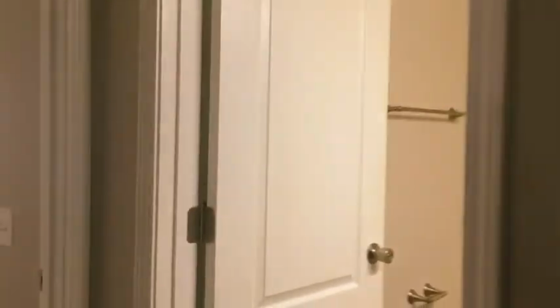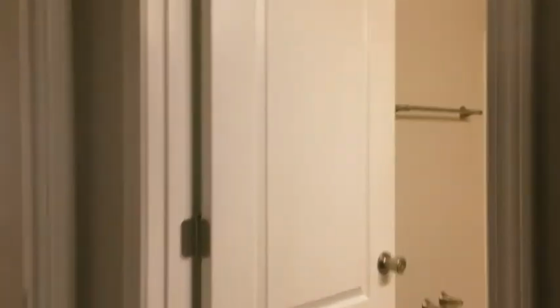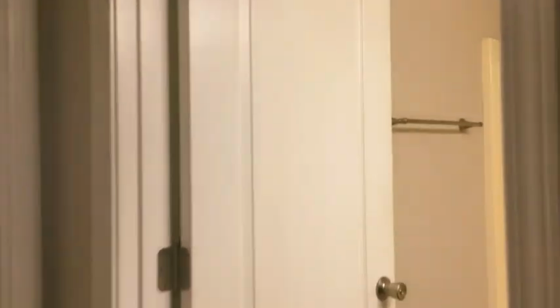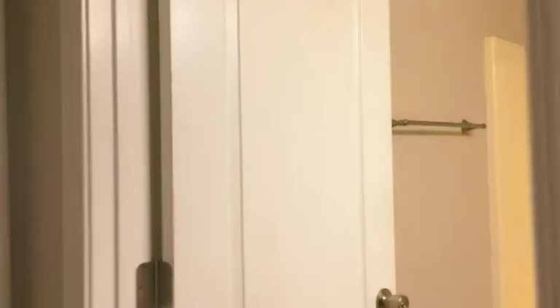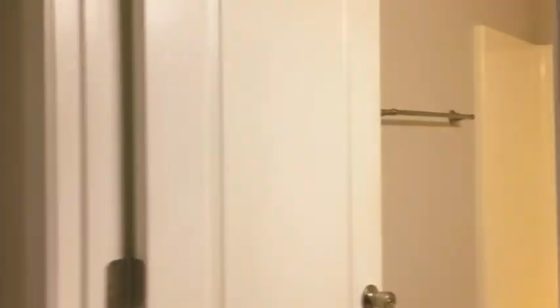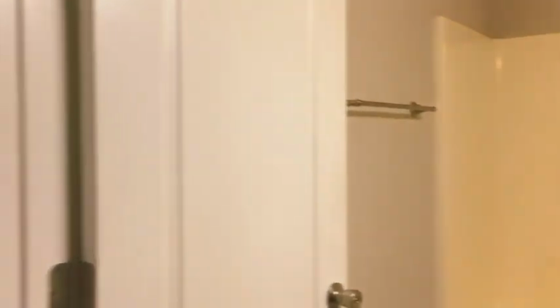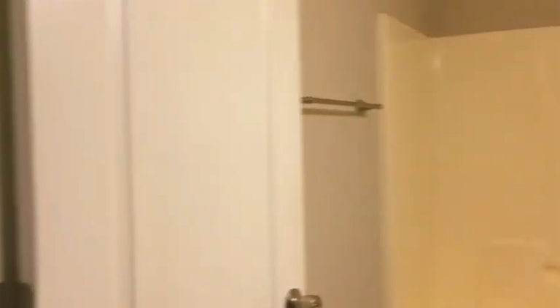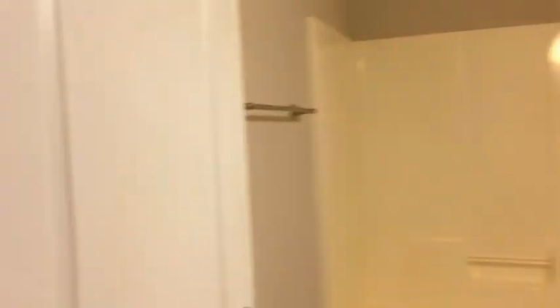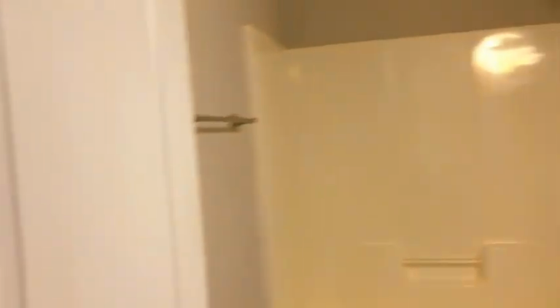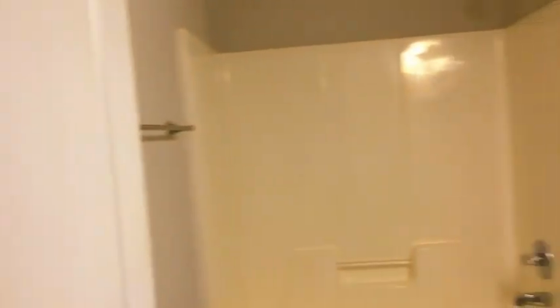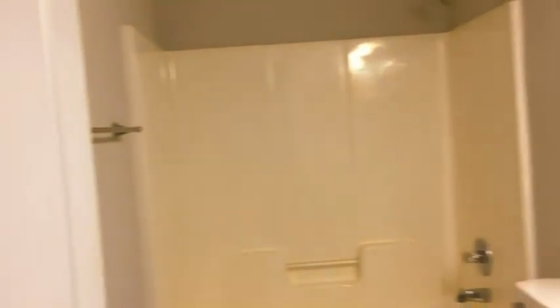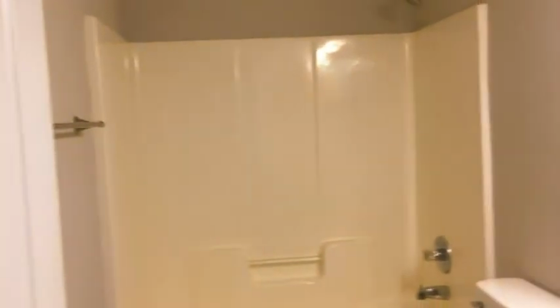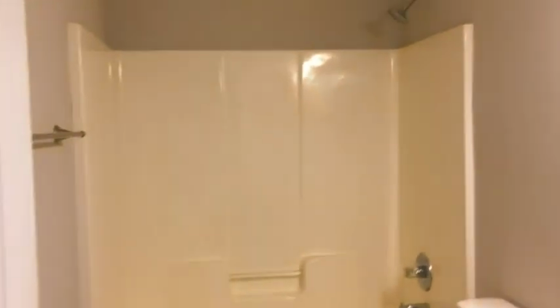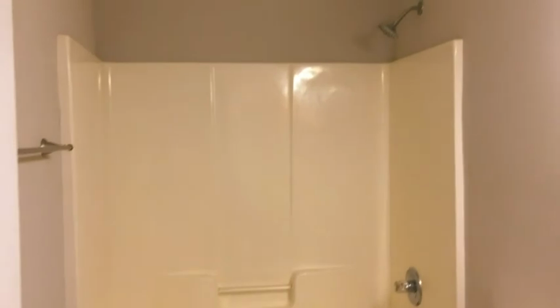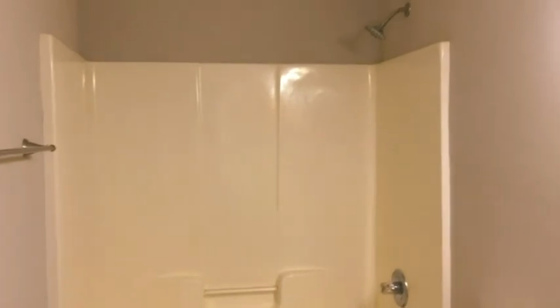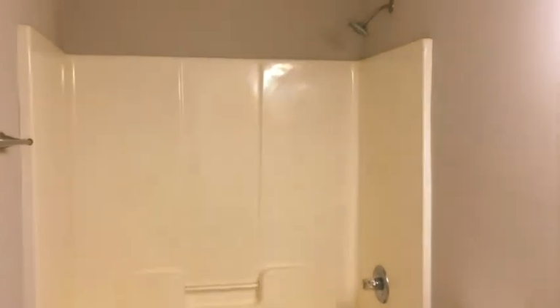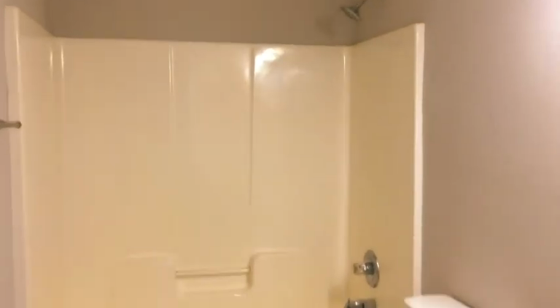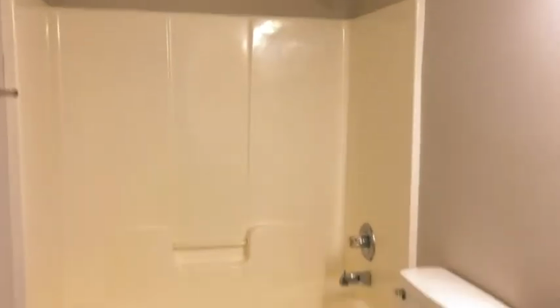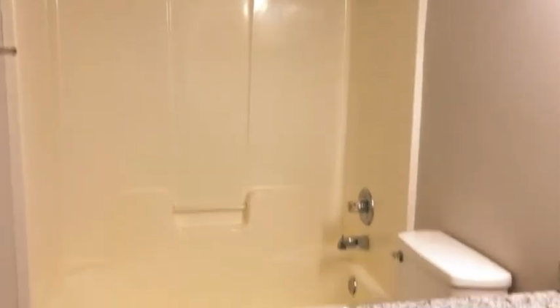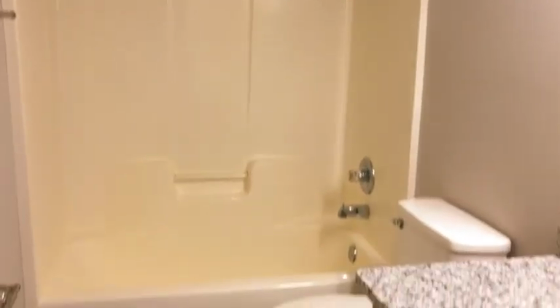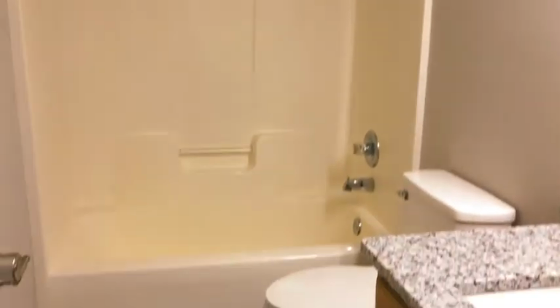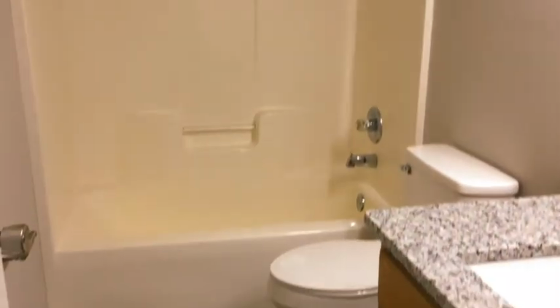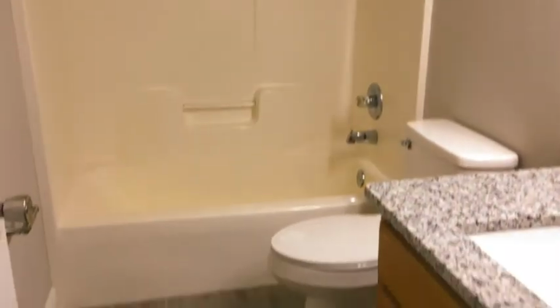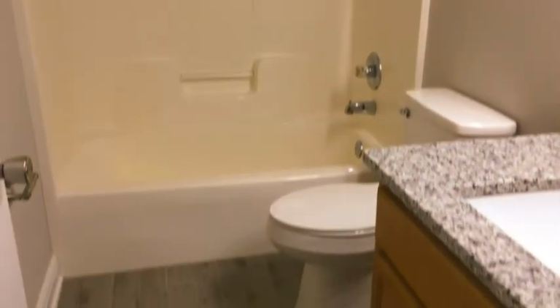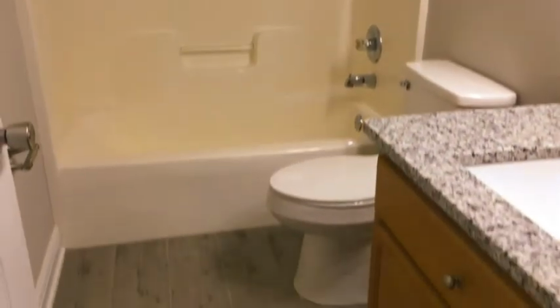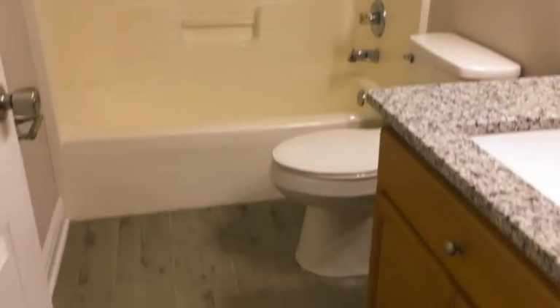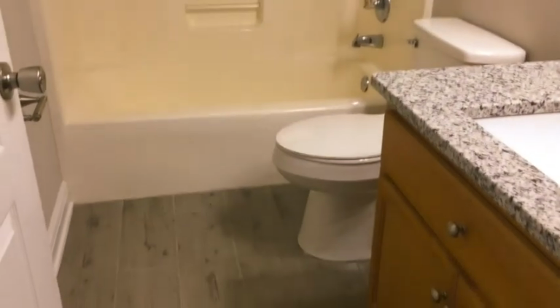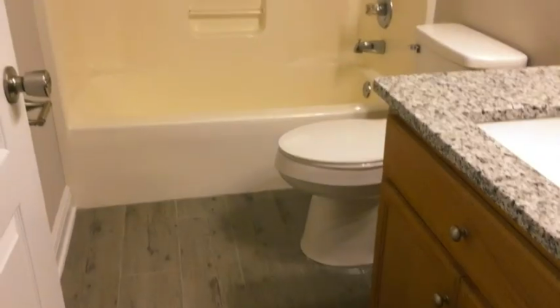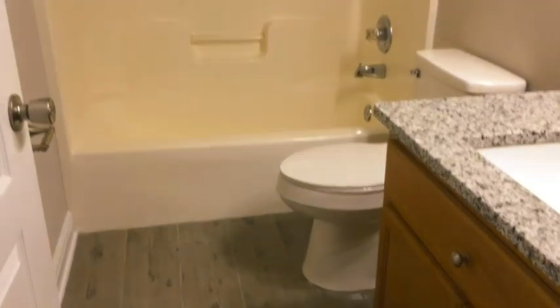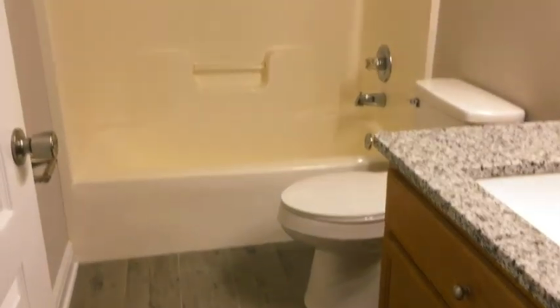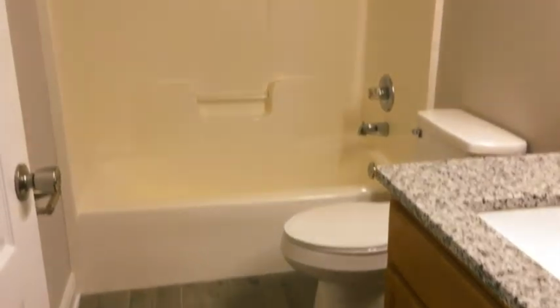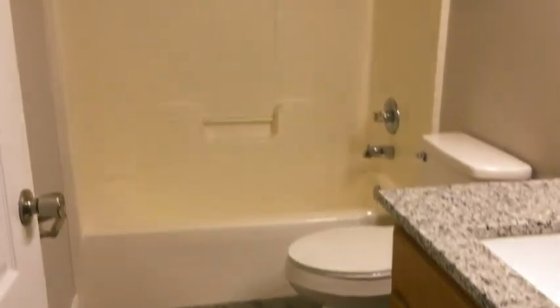We'll come to the first of the guest bathrooms. As you can see we have a nice shower tub combo.